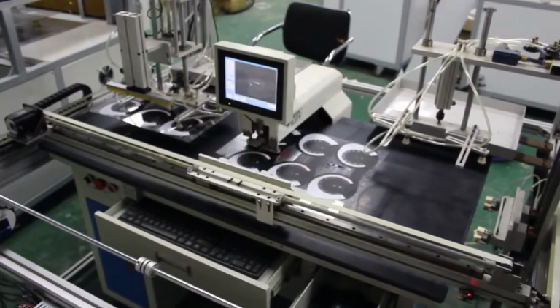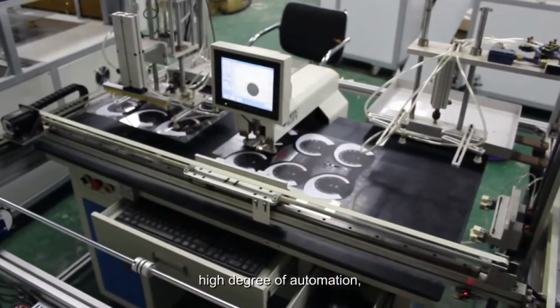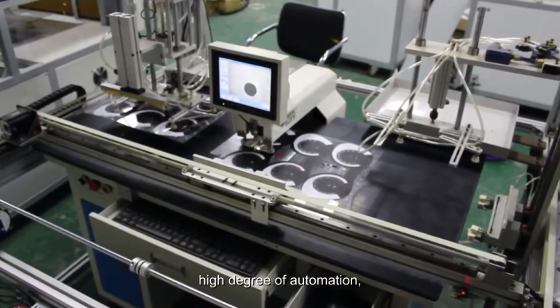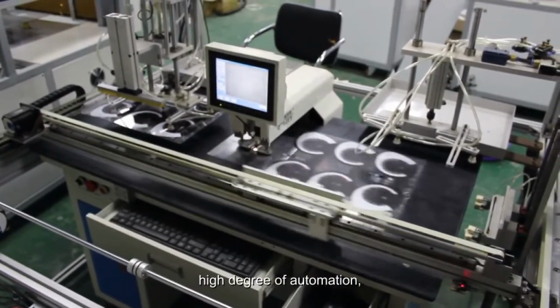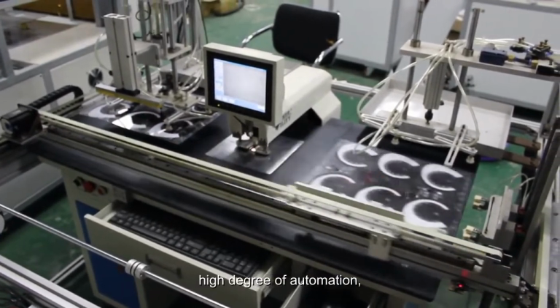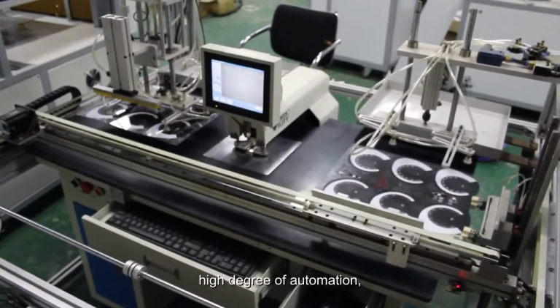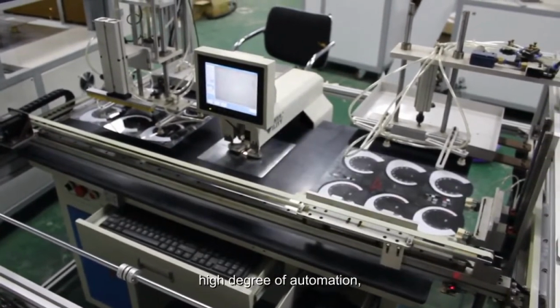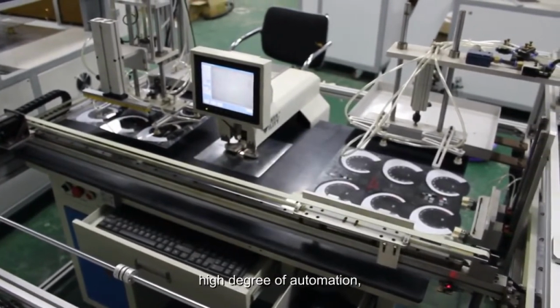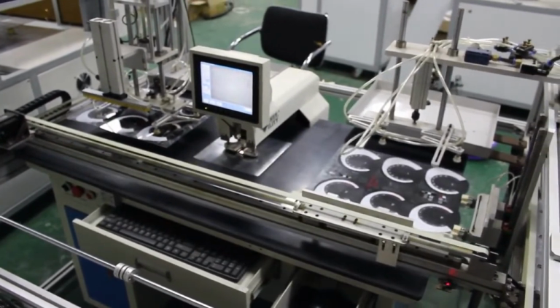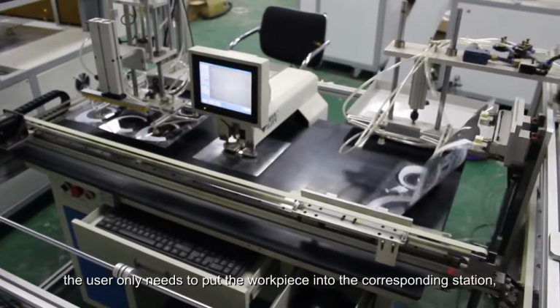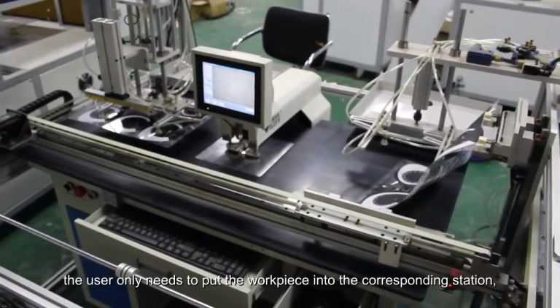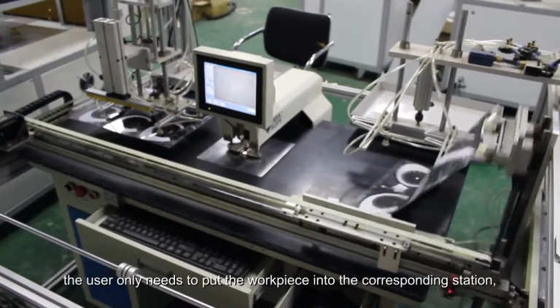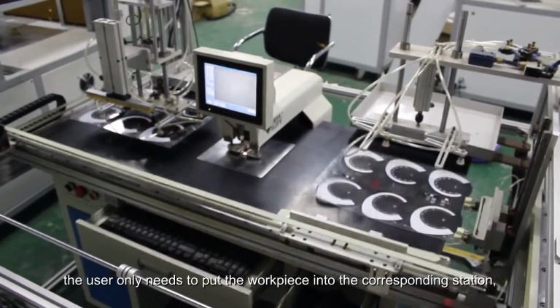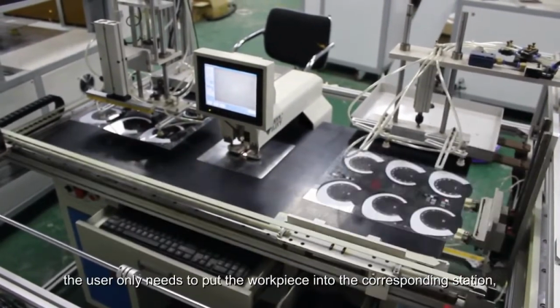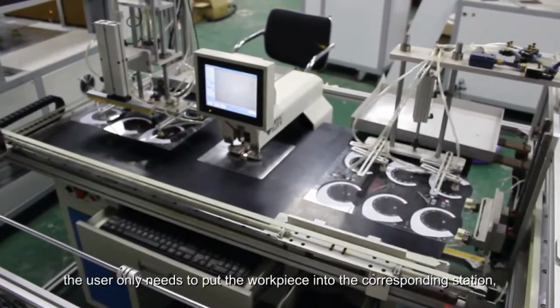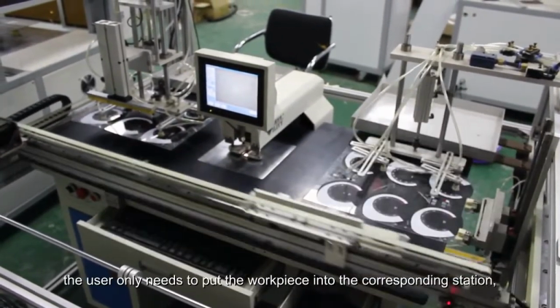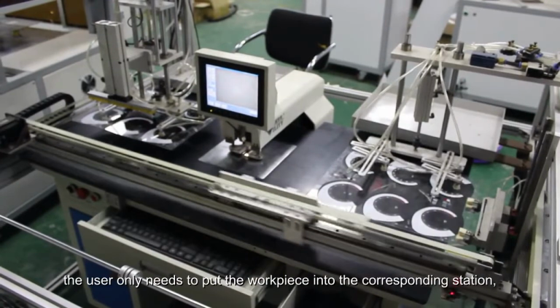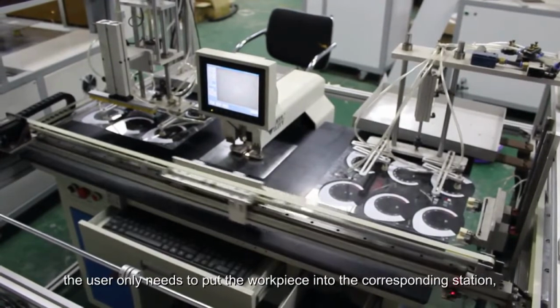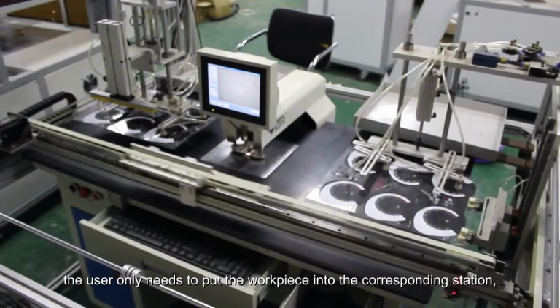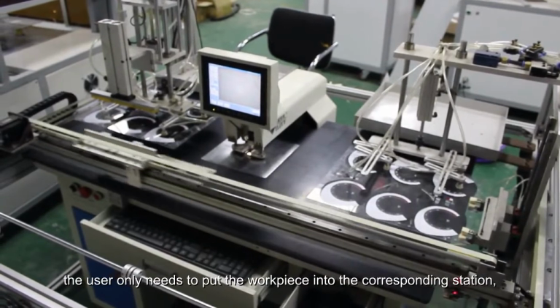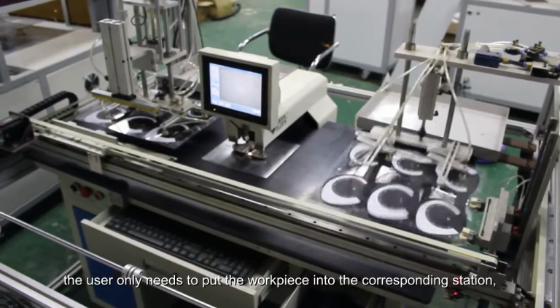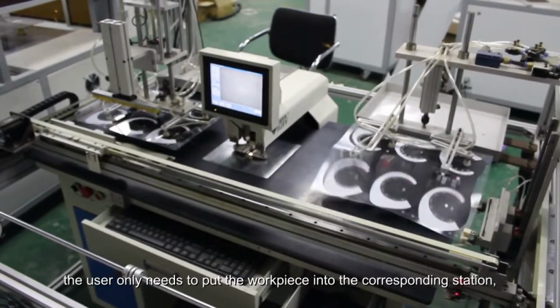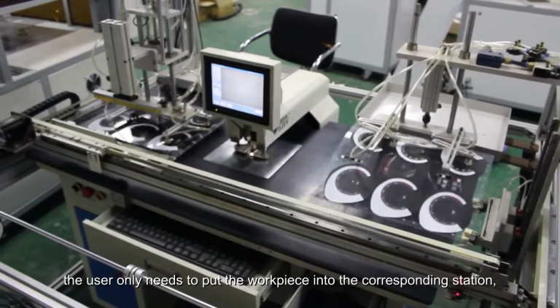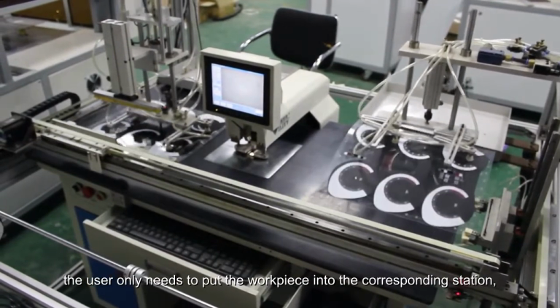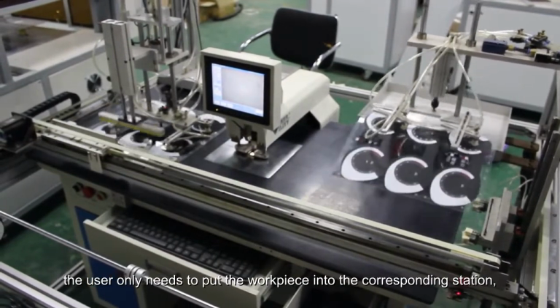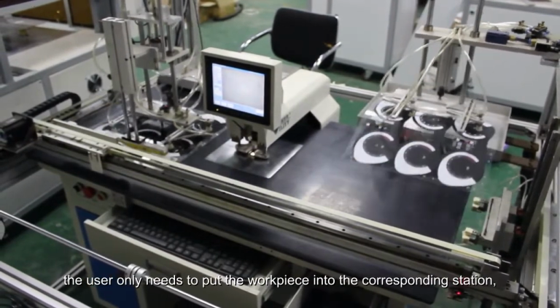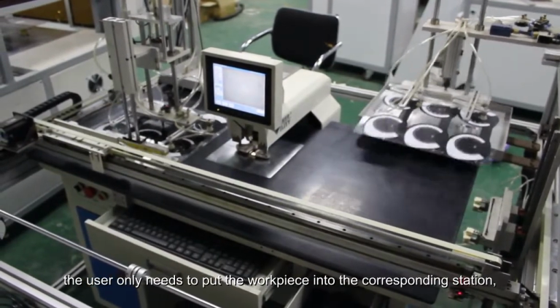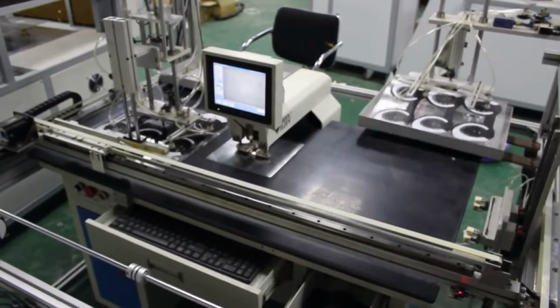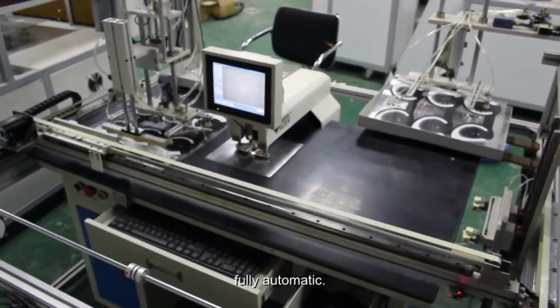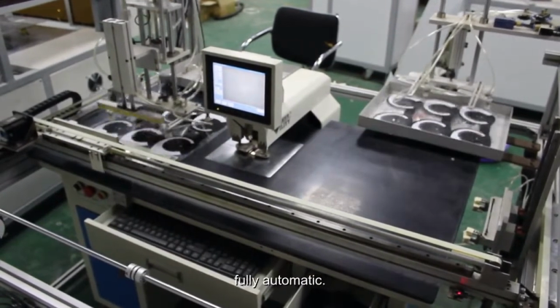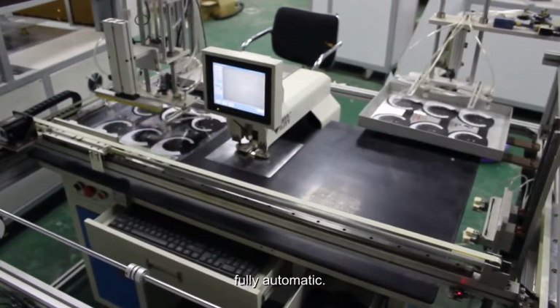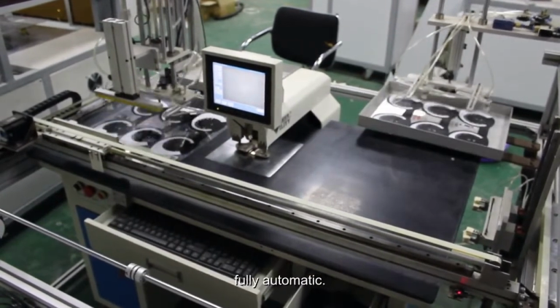High degree of automation. The user only needs to put the workpiece into the corresponding station. Fully automatic.